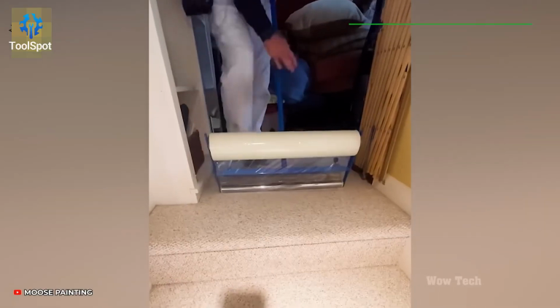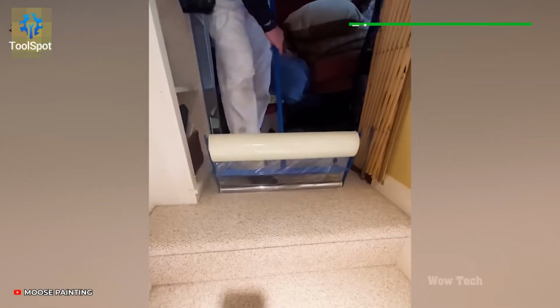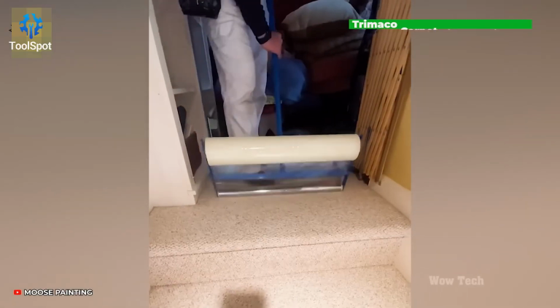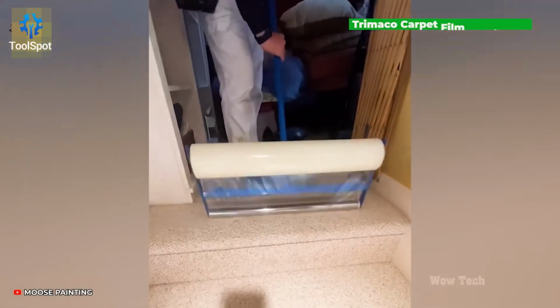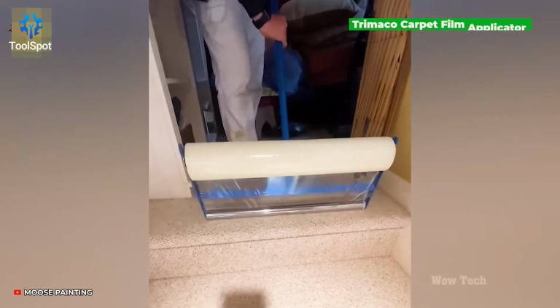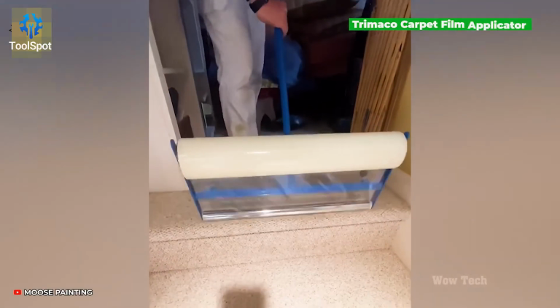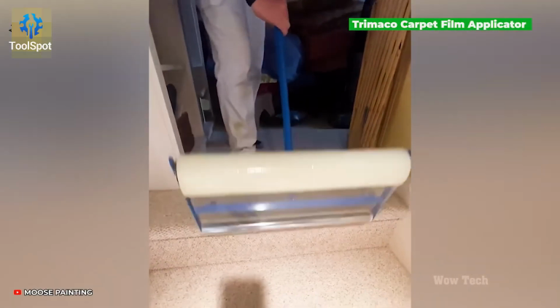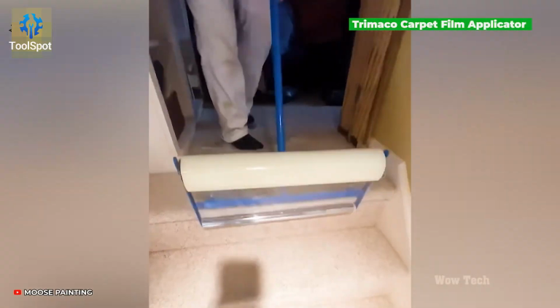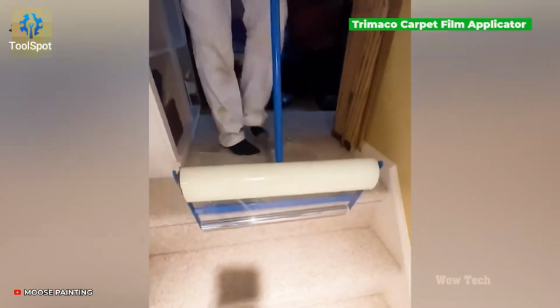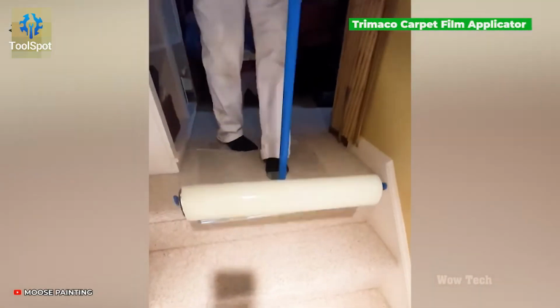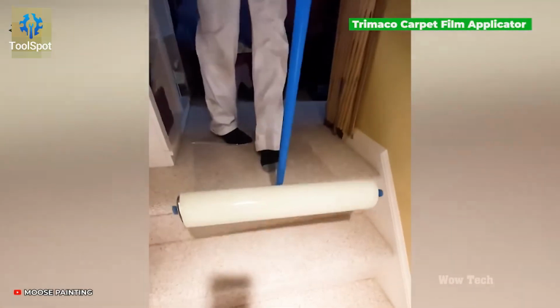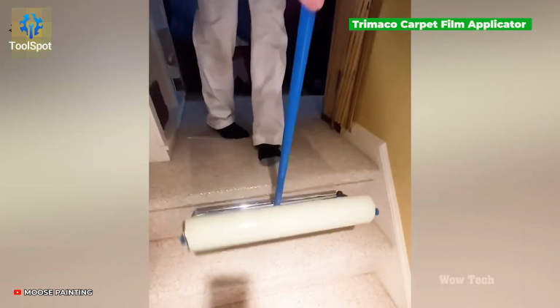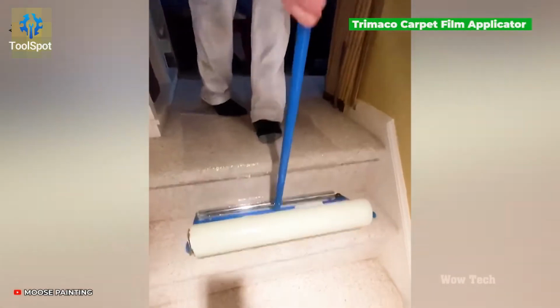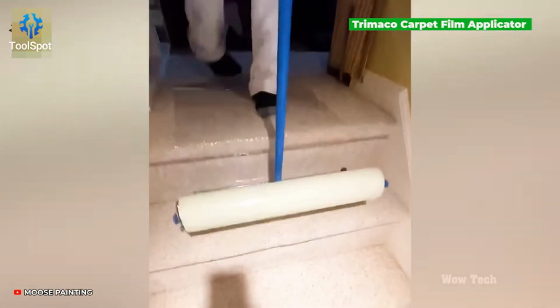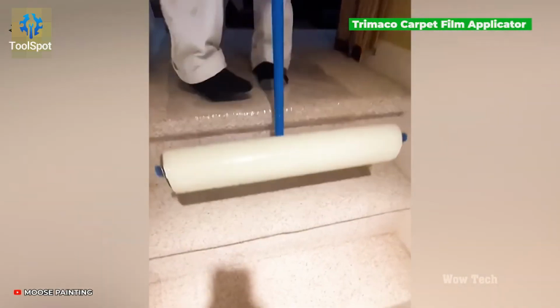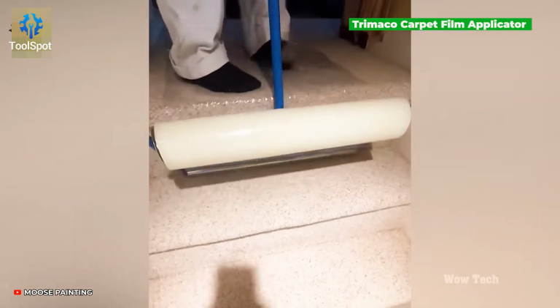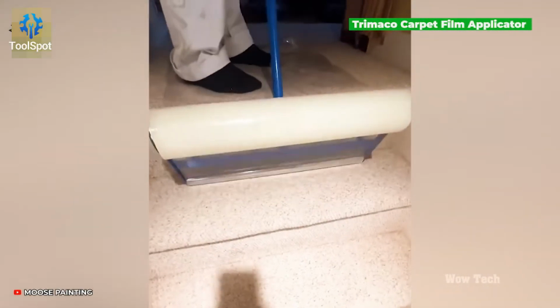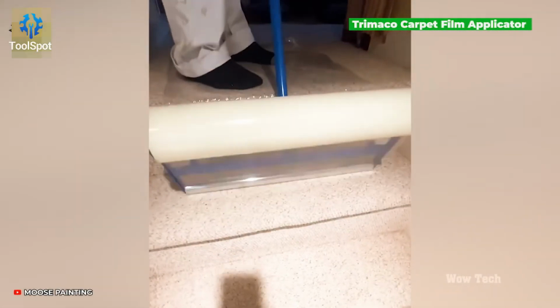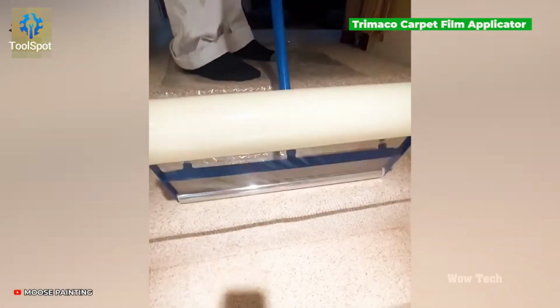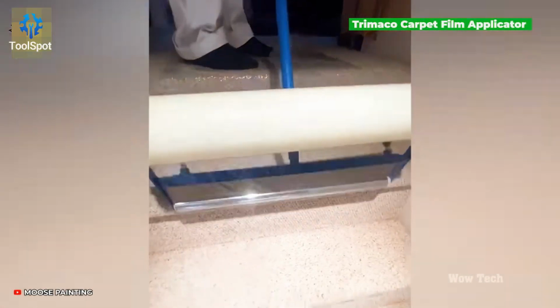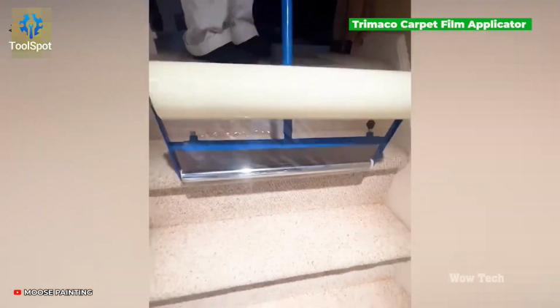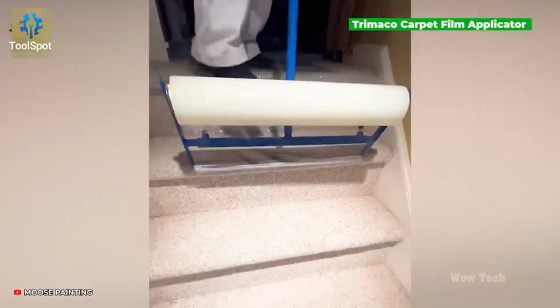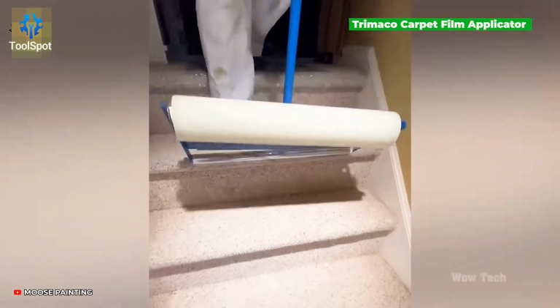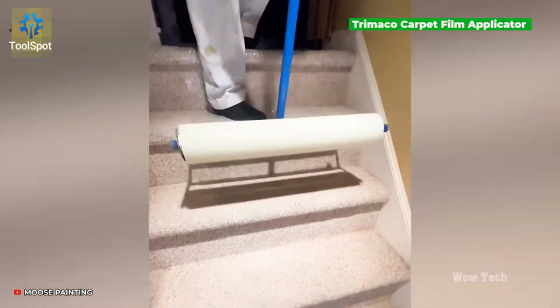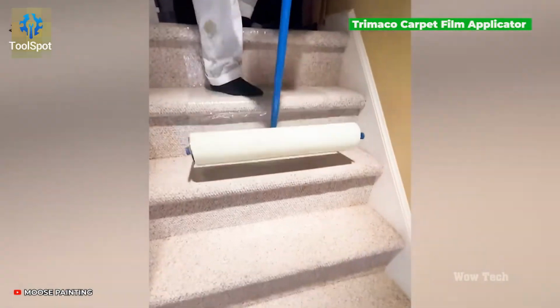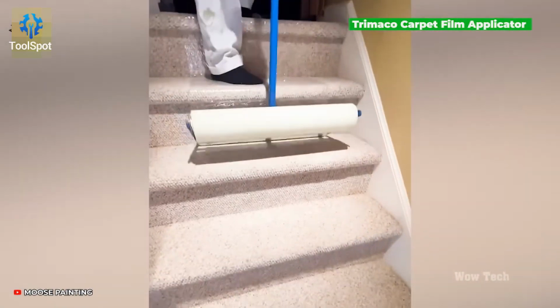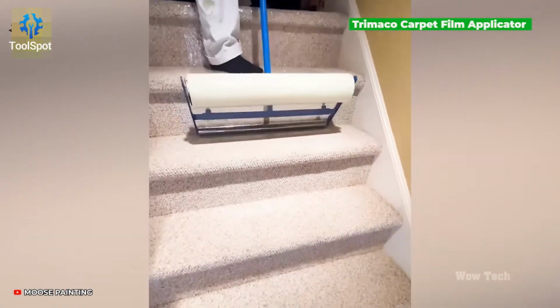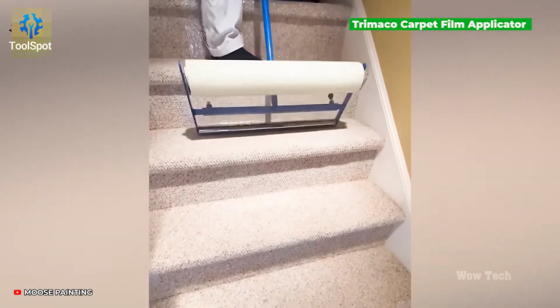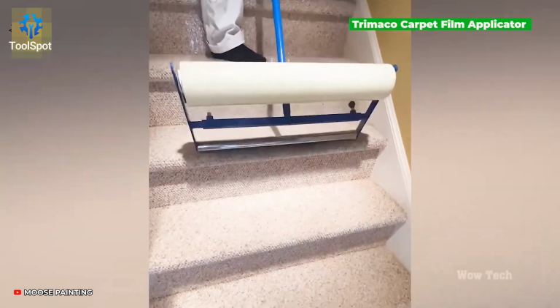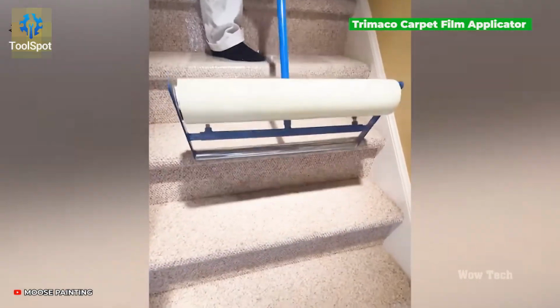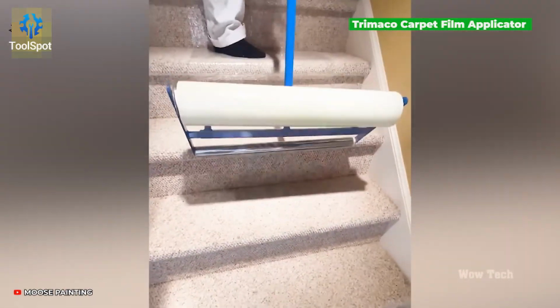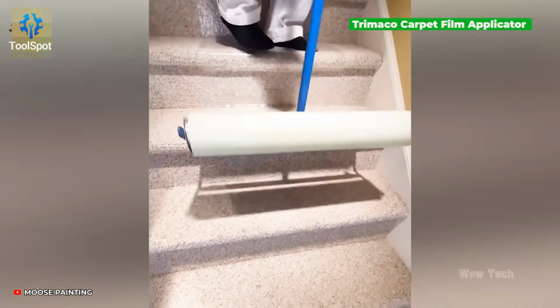Keep your finishes flawless. The adjustable film applicator ensures both durability and aesthetics.